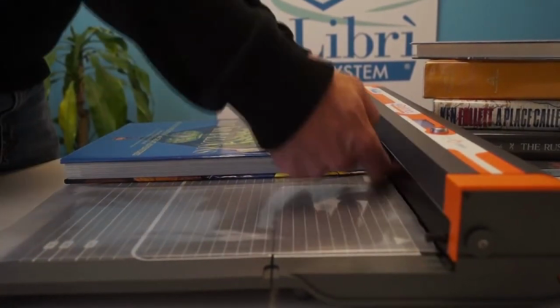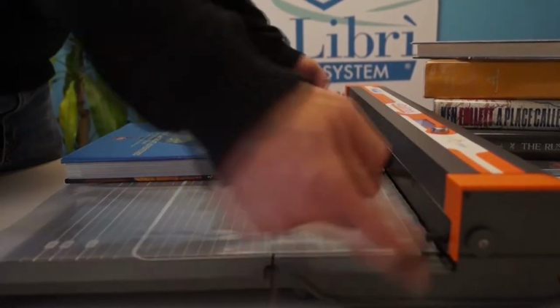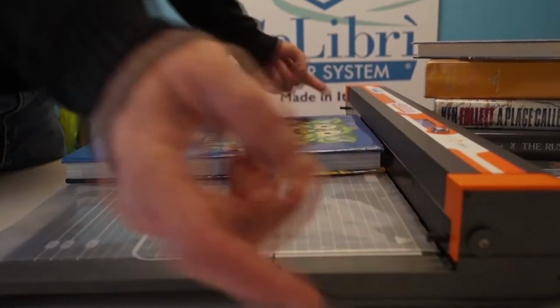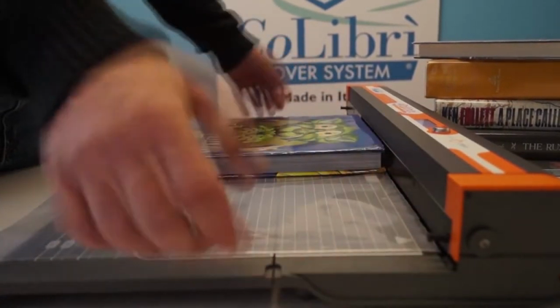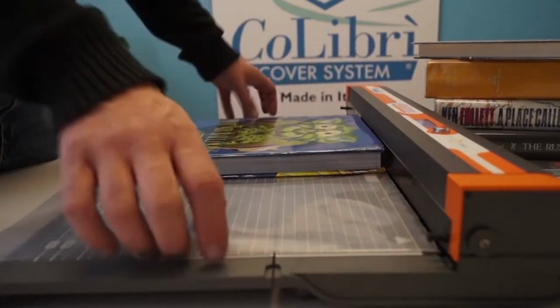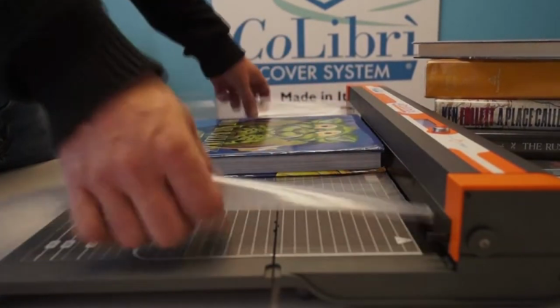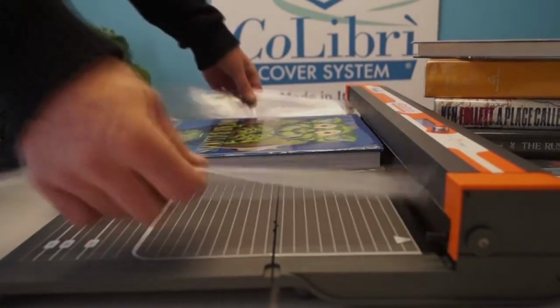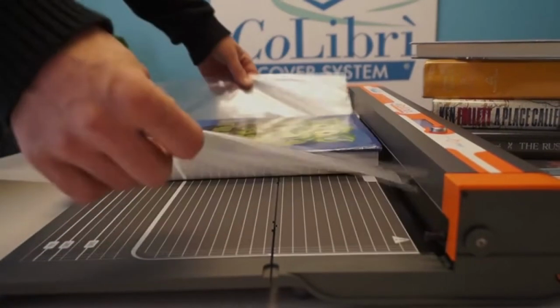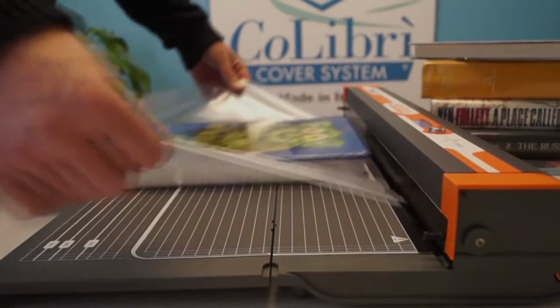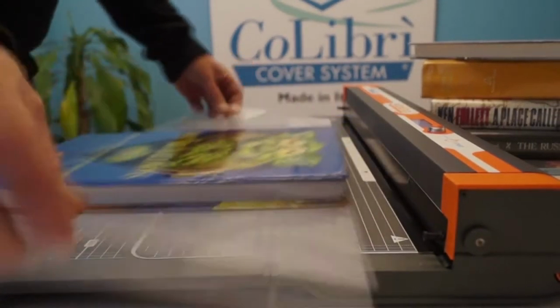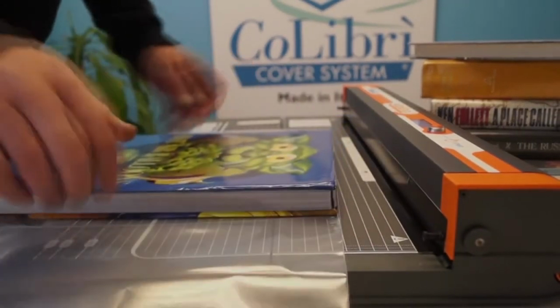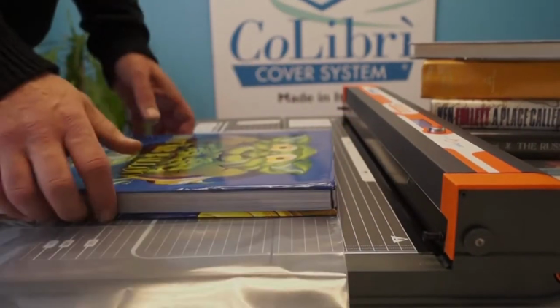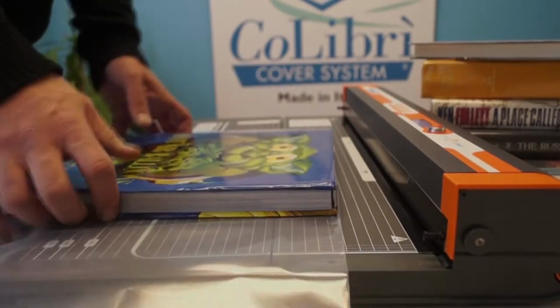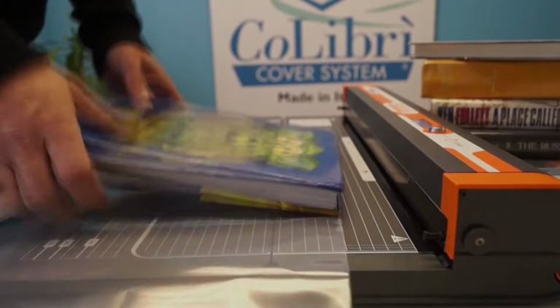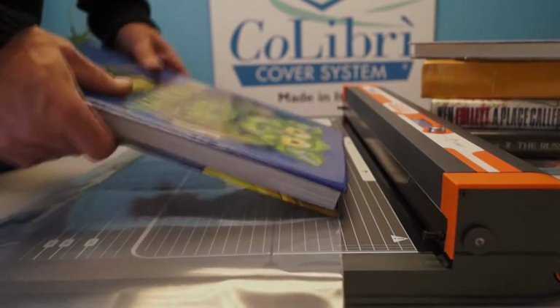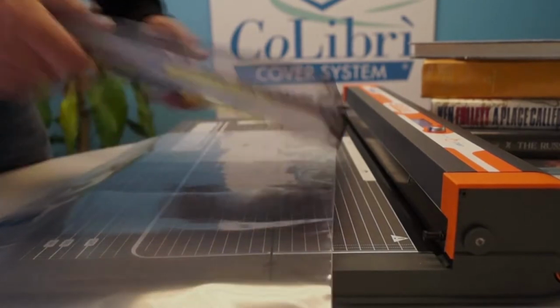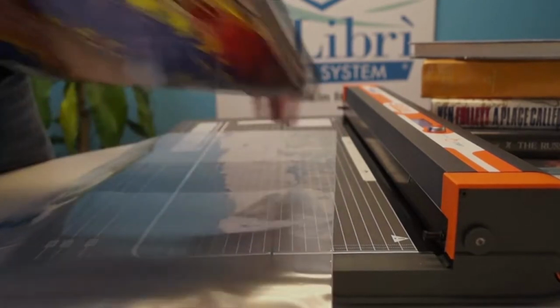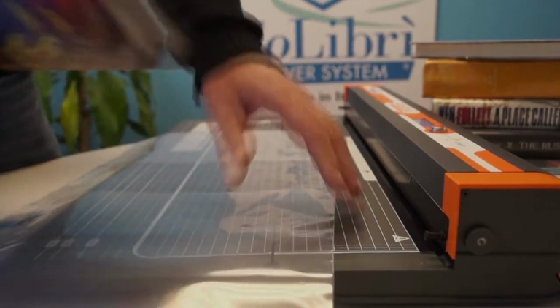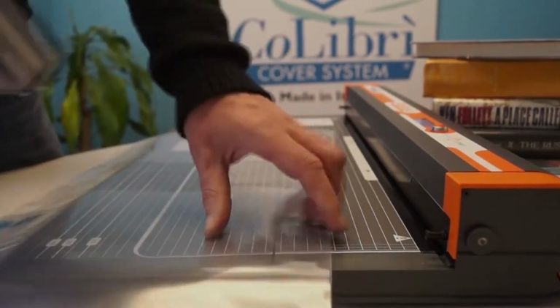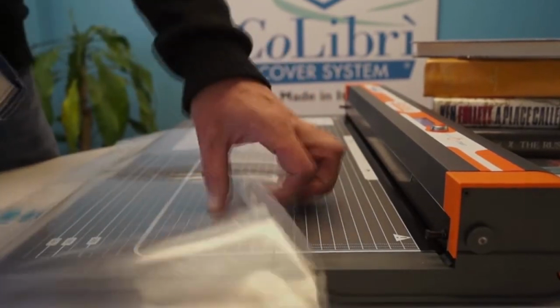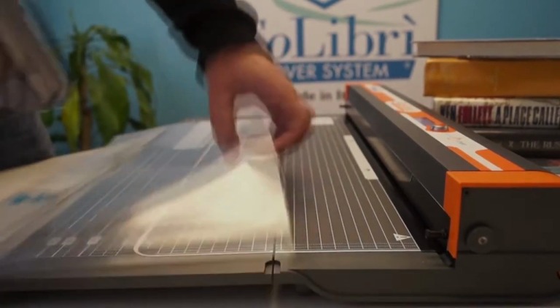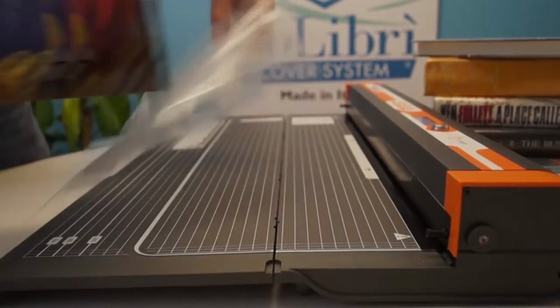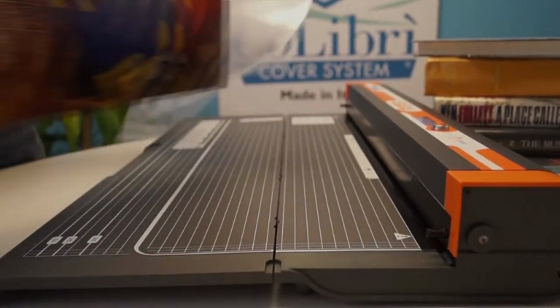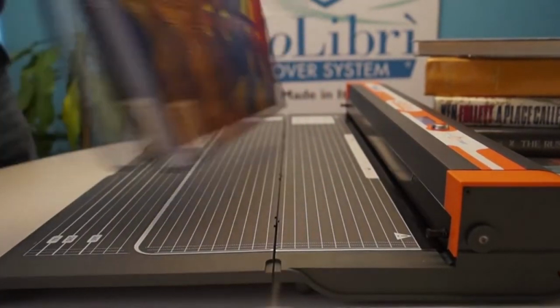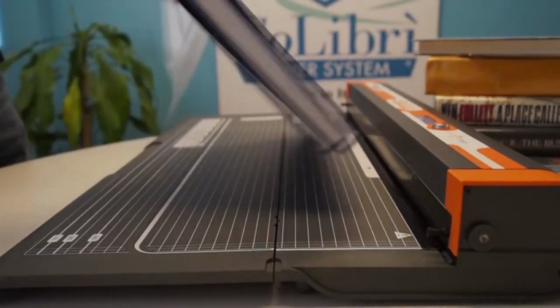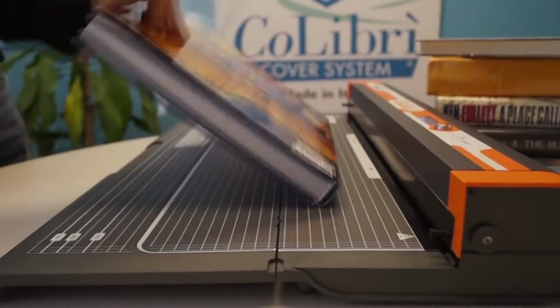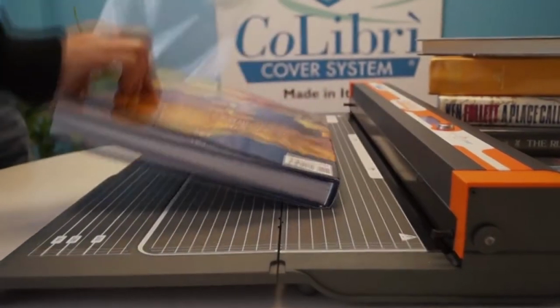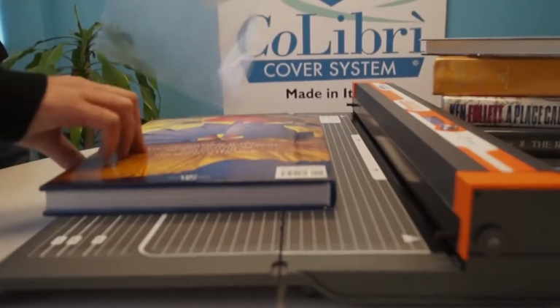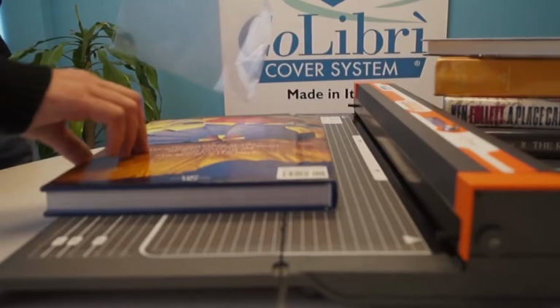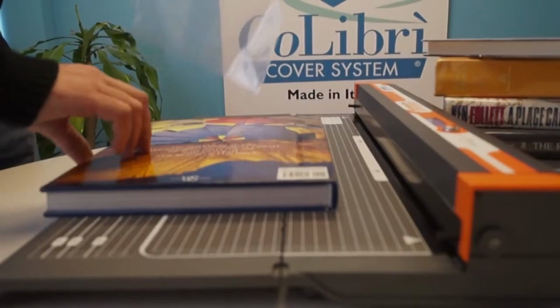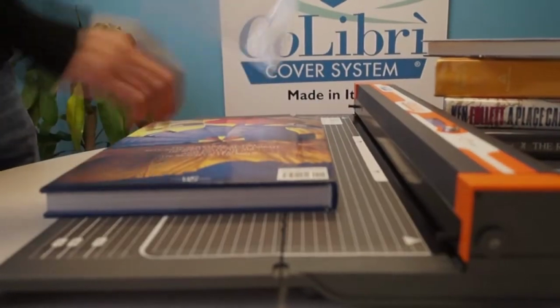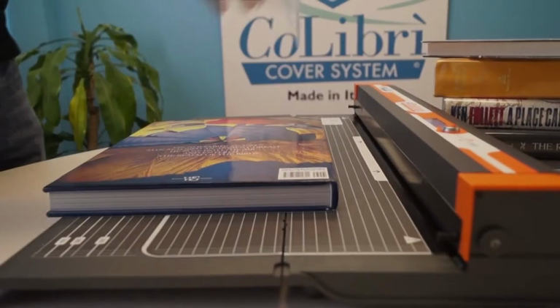Tap the cover down, remove the cover and flip the book over face down.